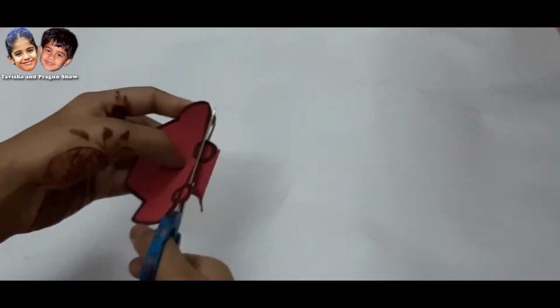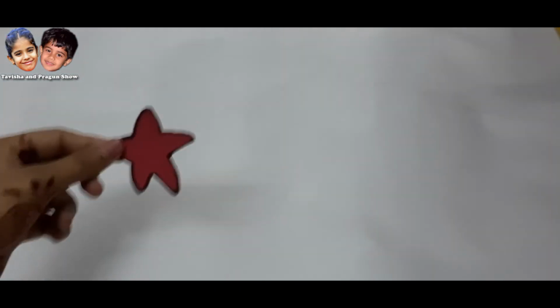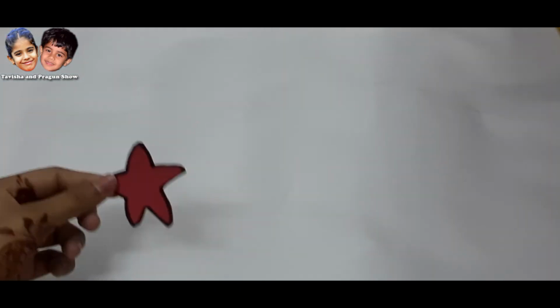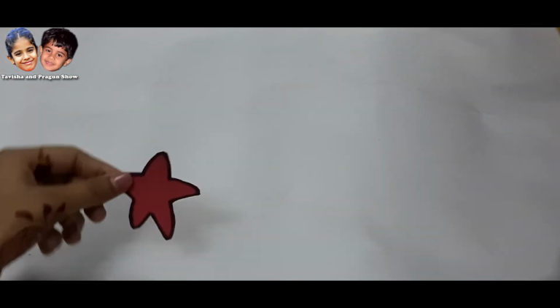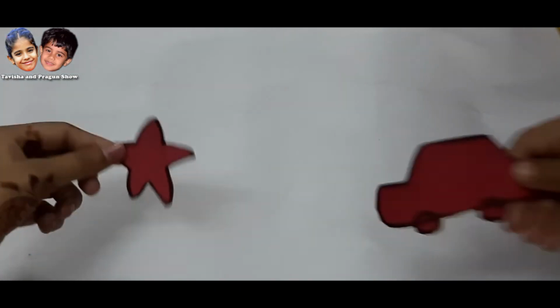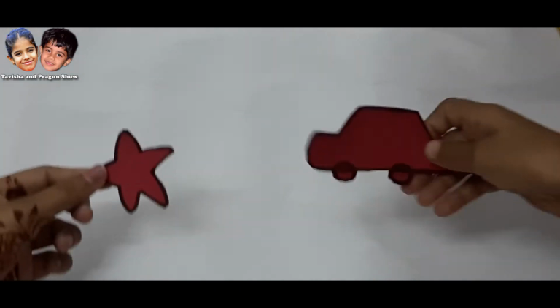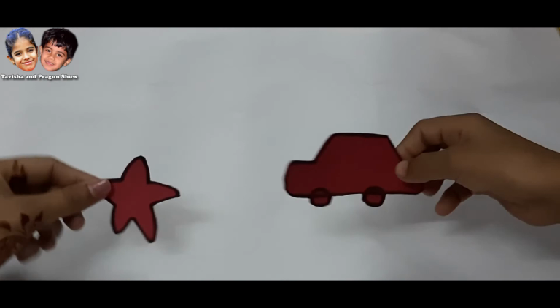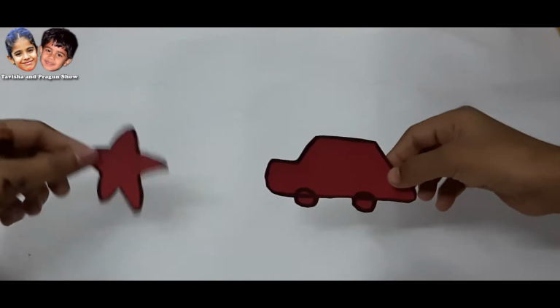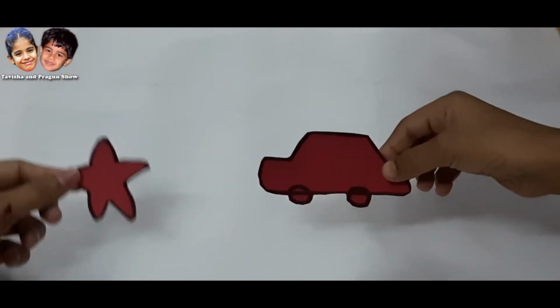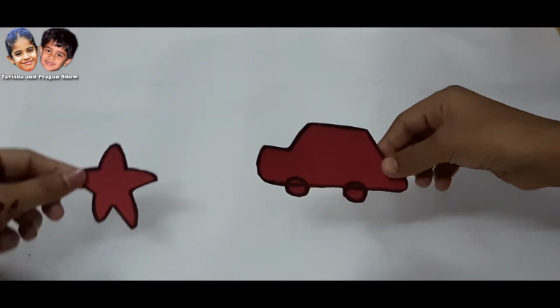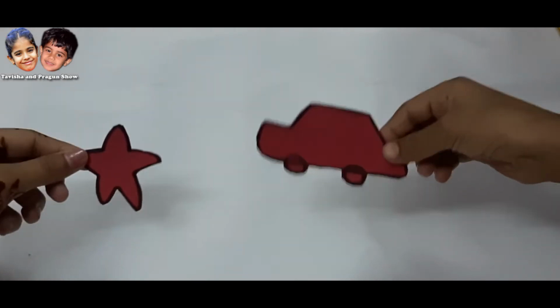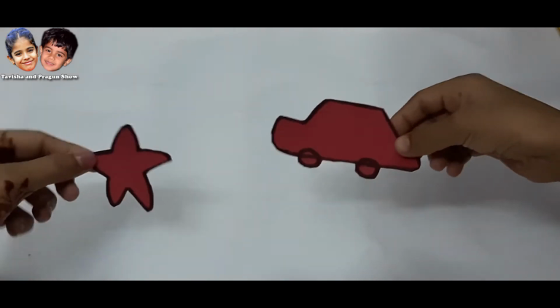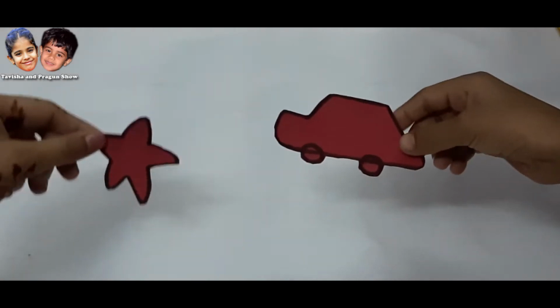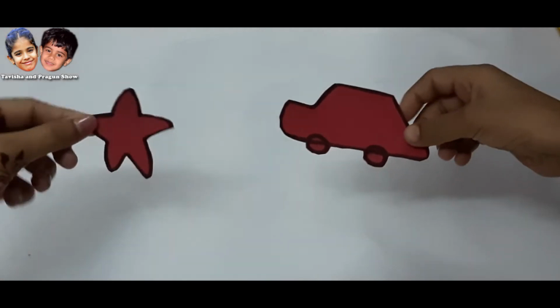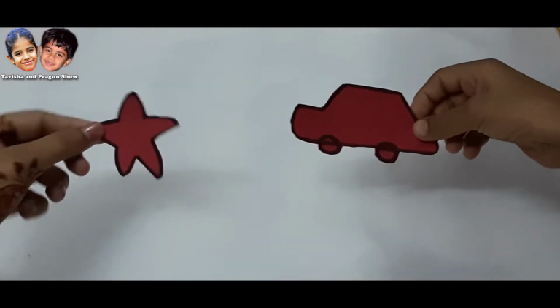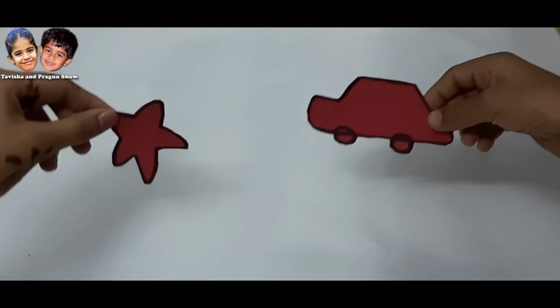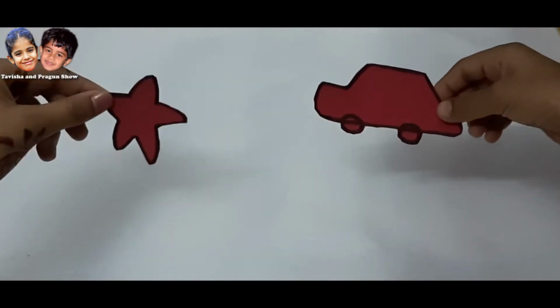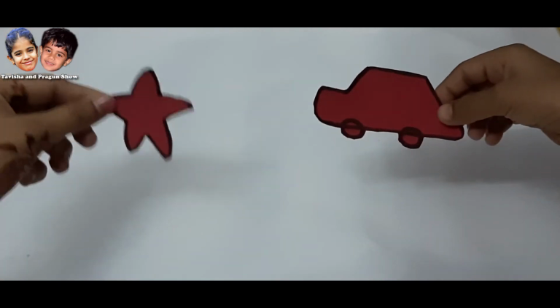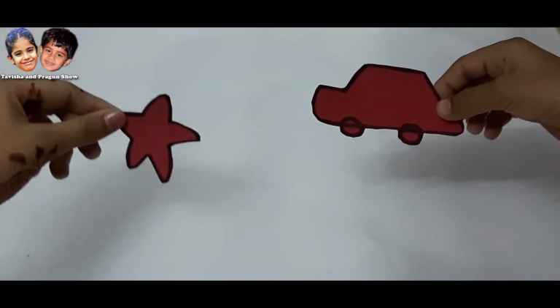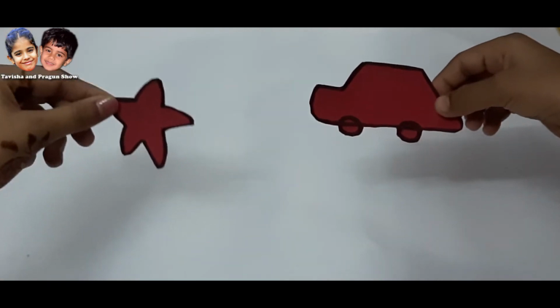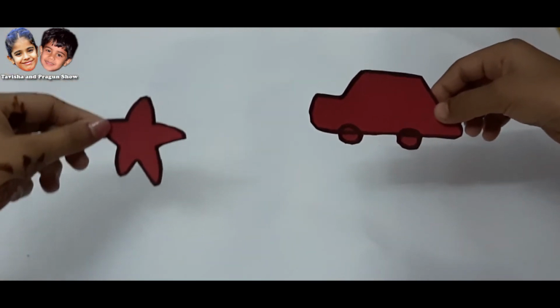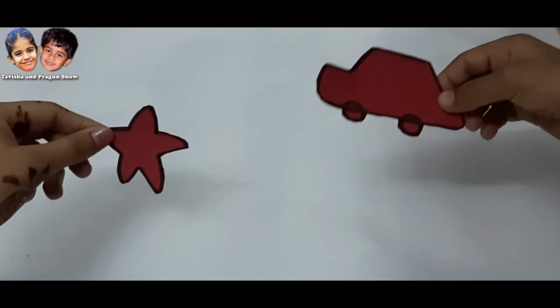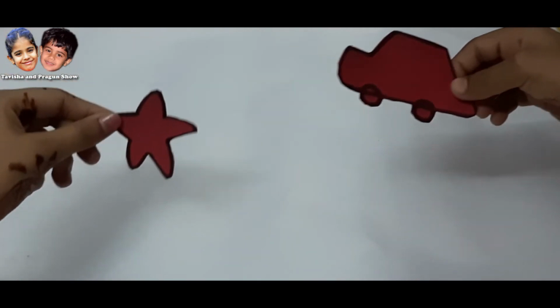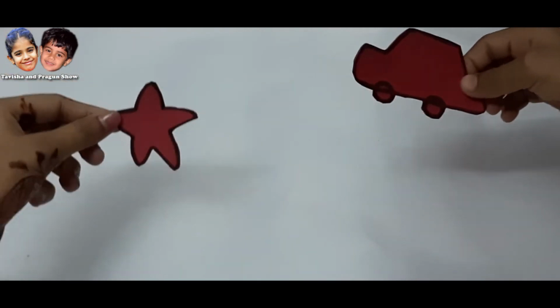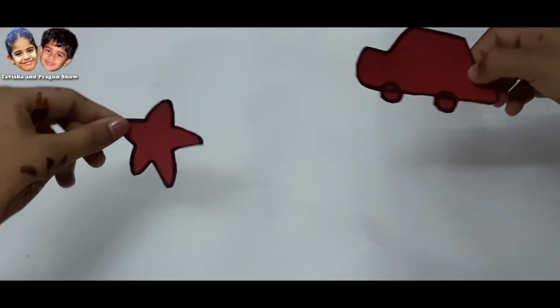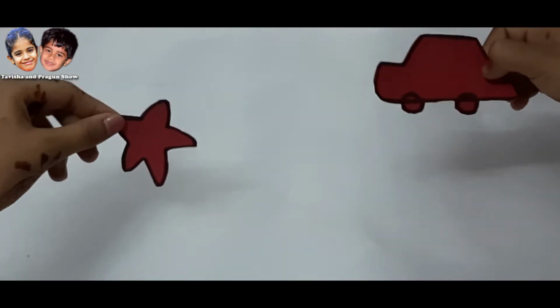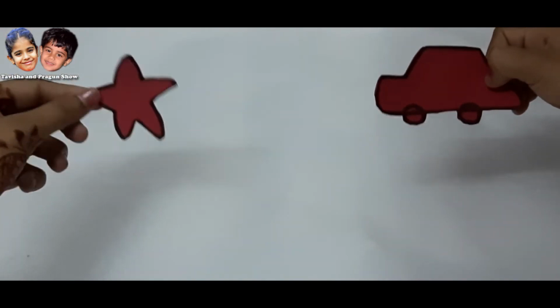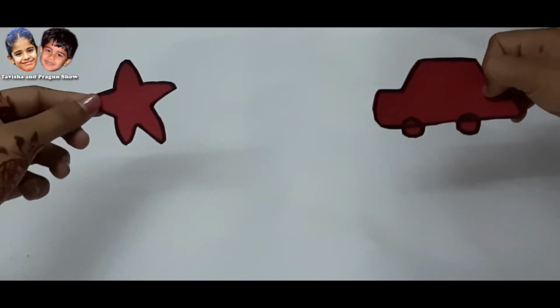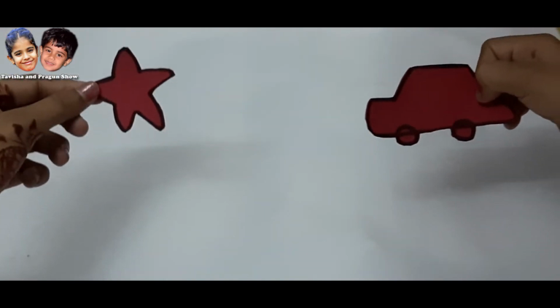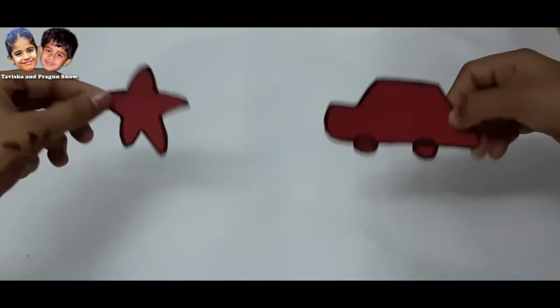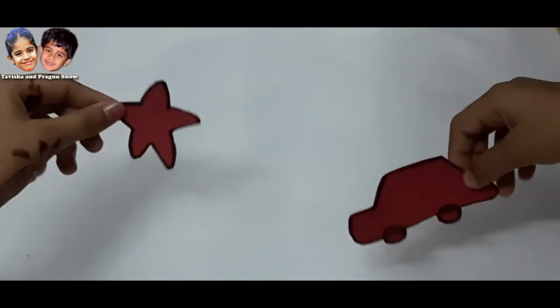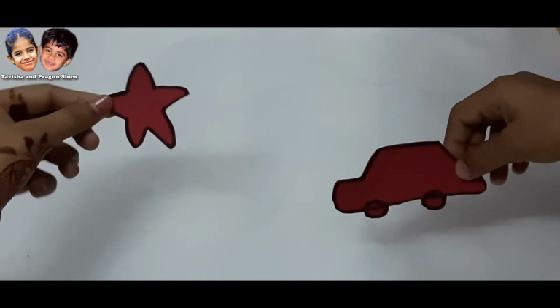This is my car and this is a star — car and star.